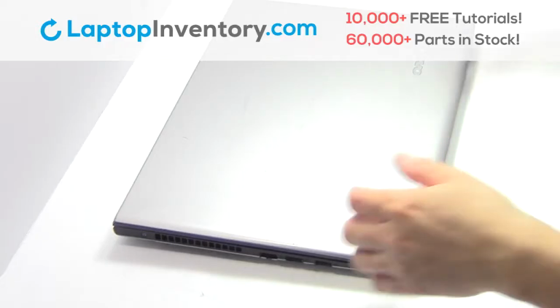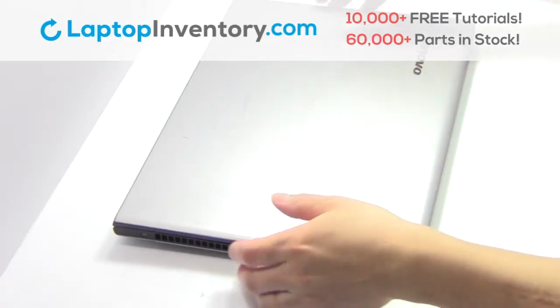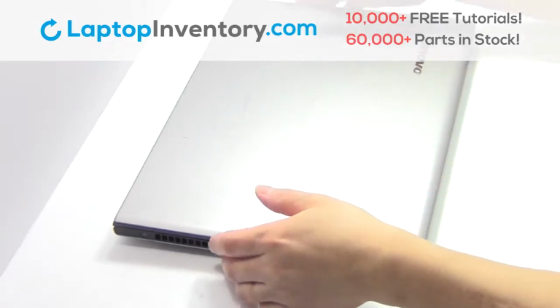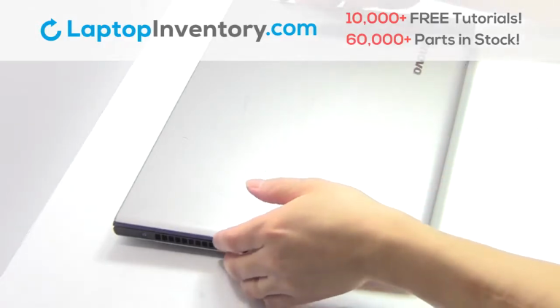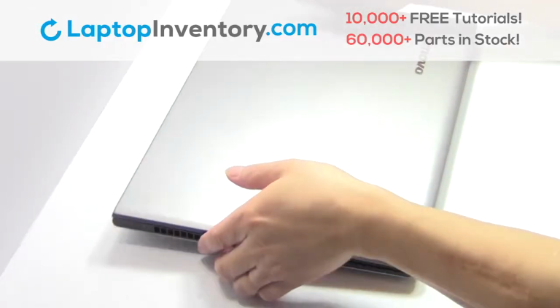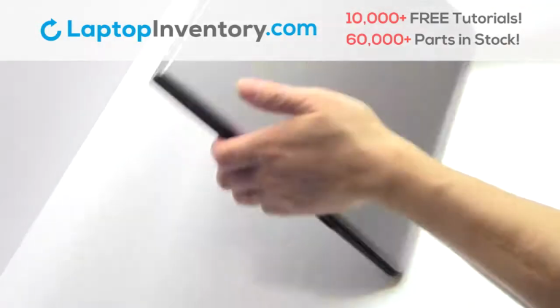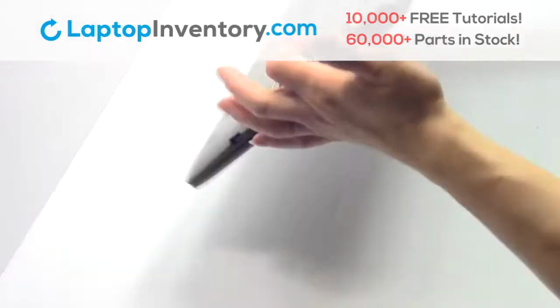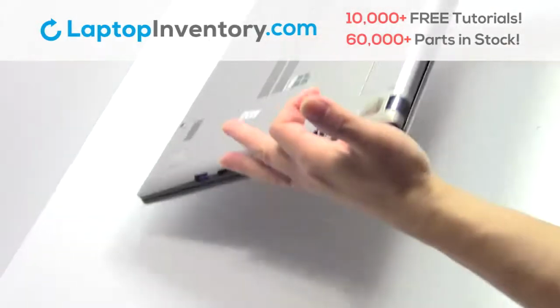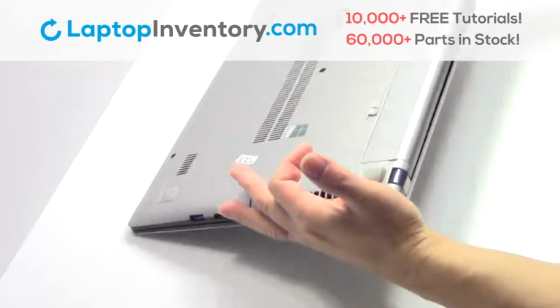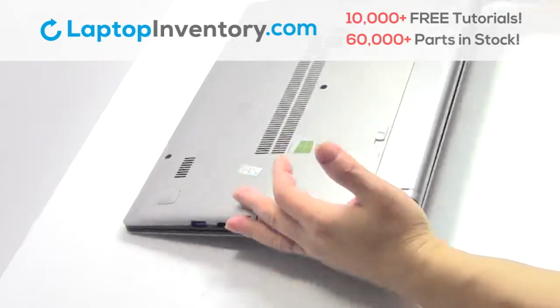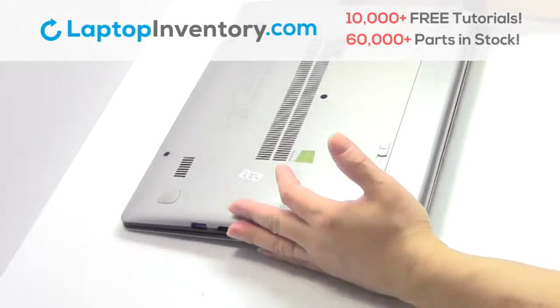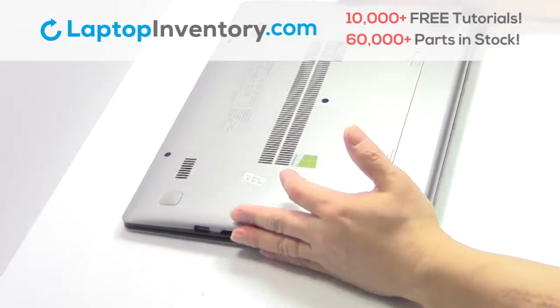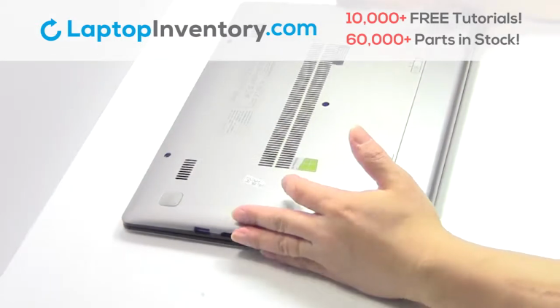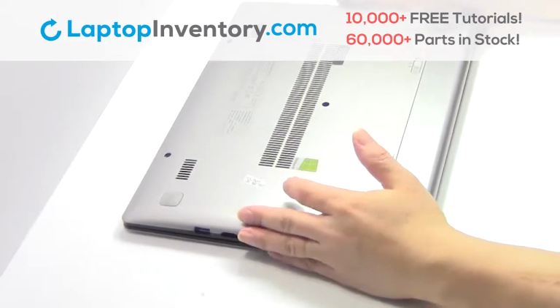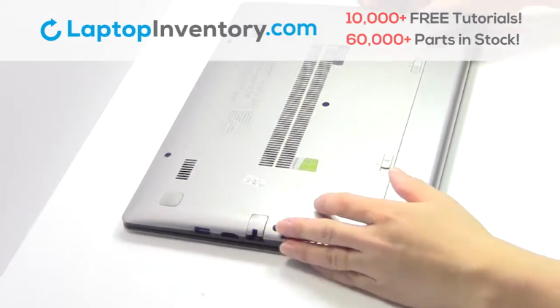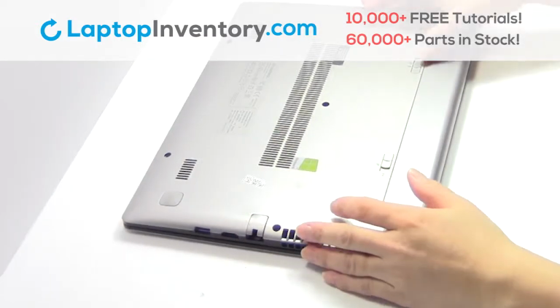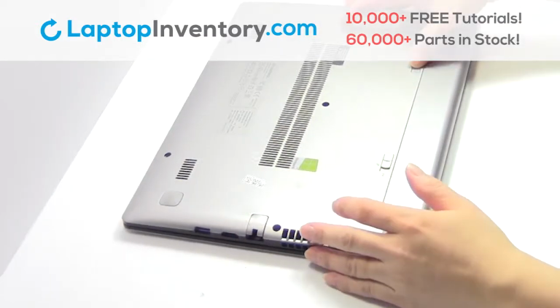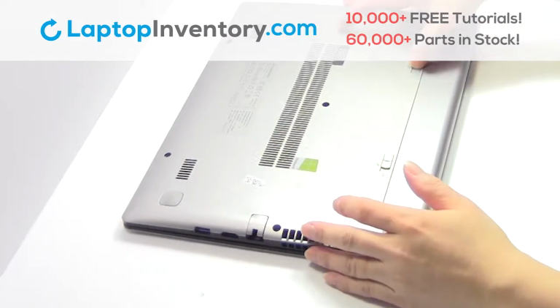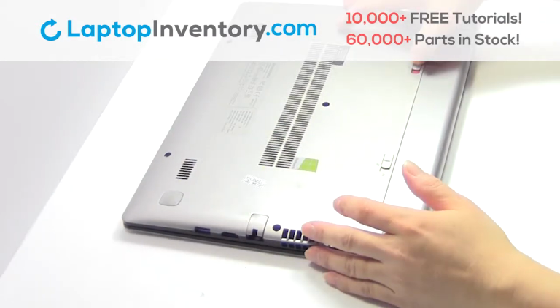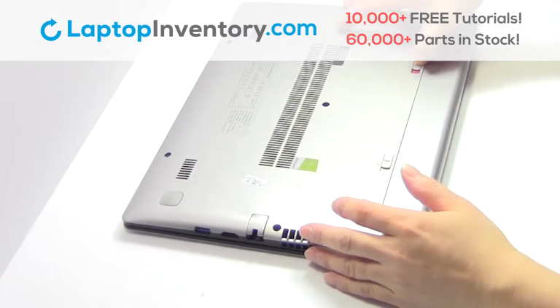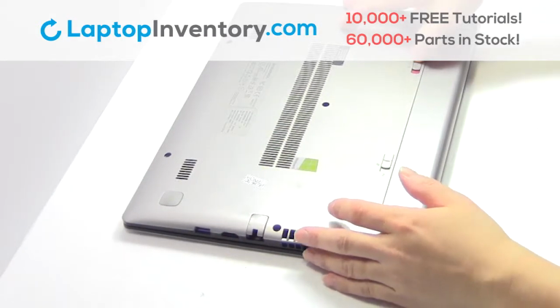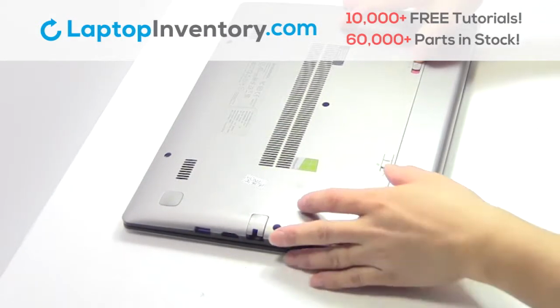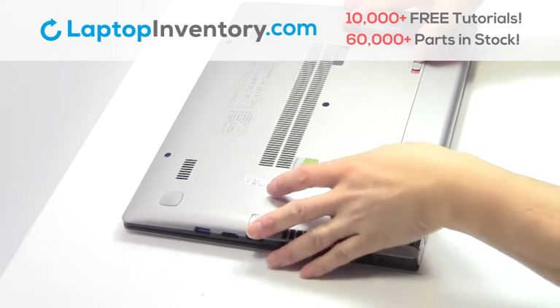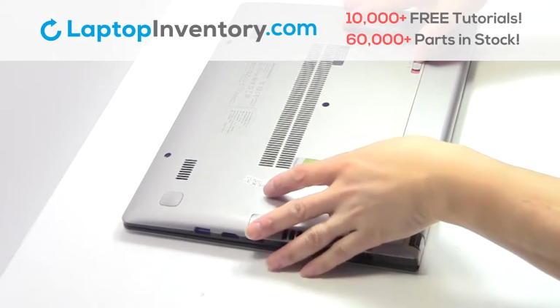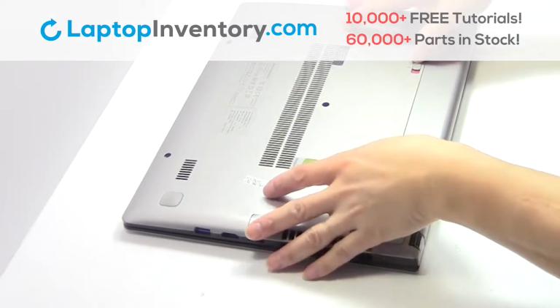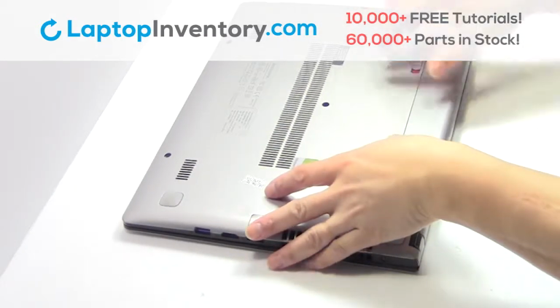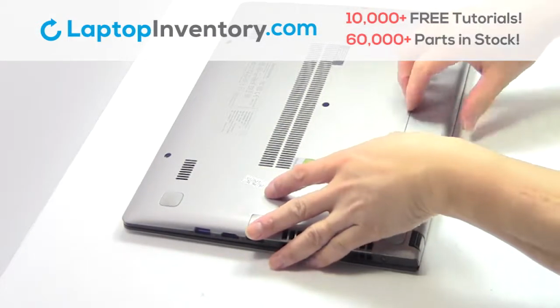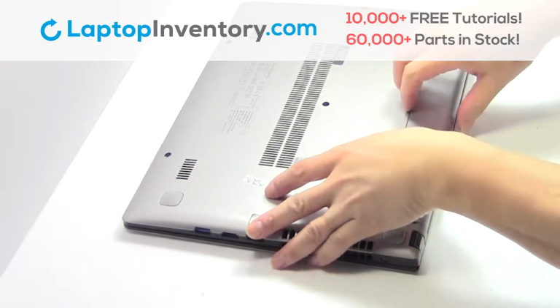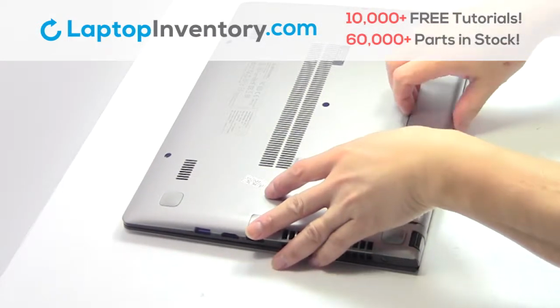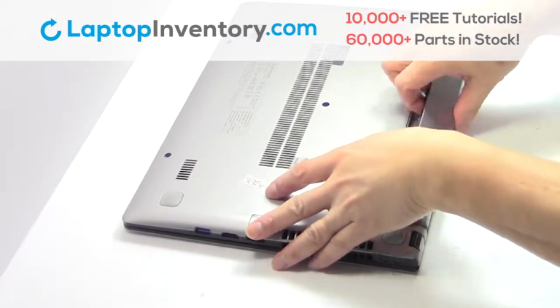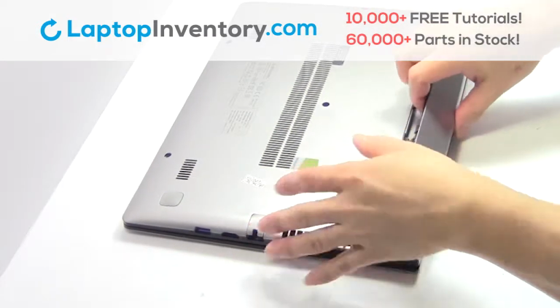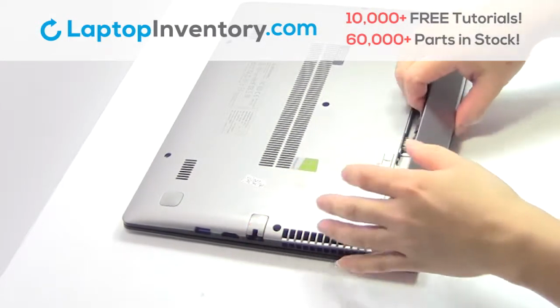Turn the laptop over and remove the laptop battery.